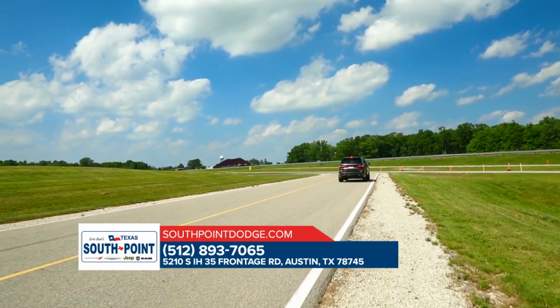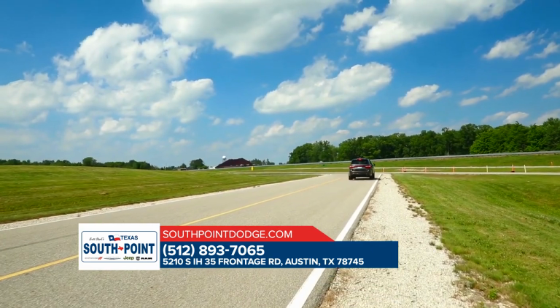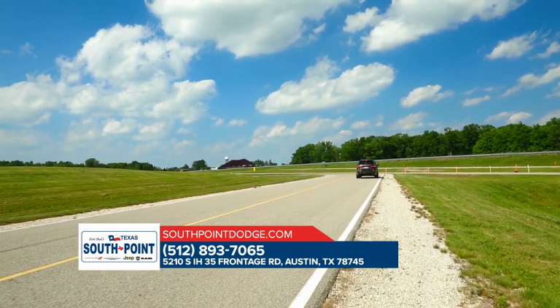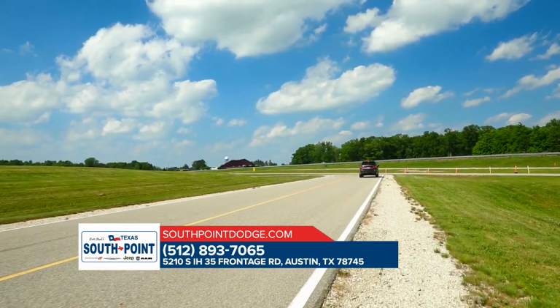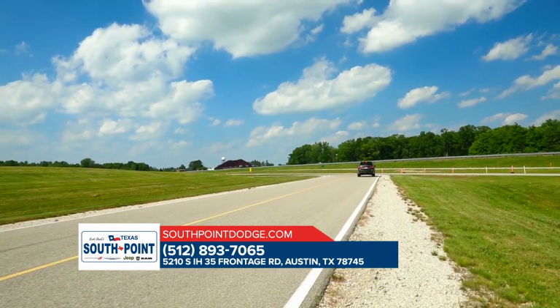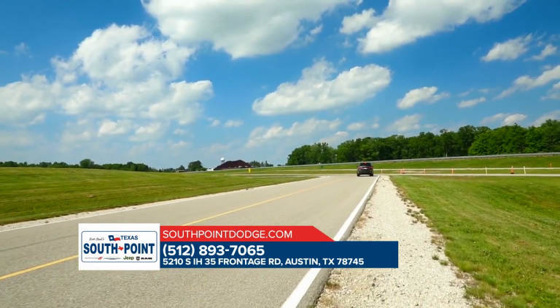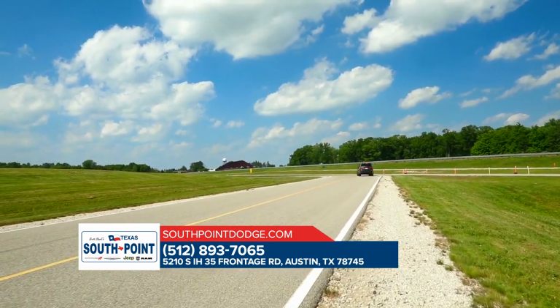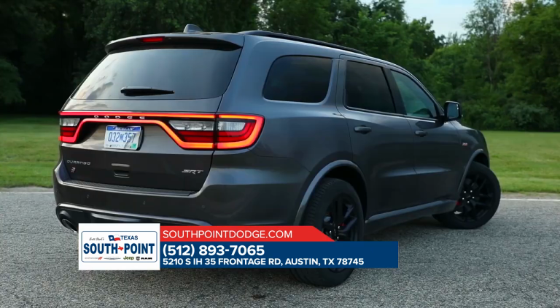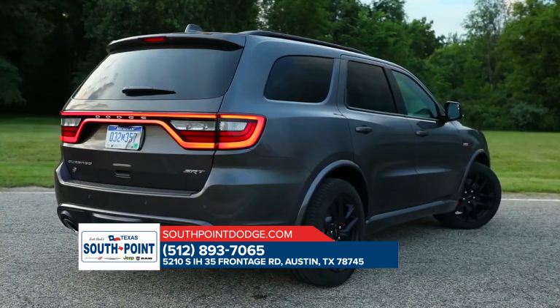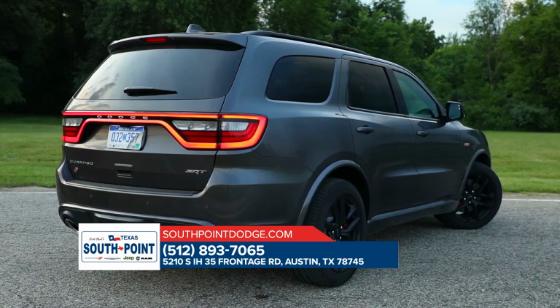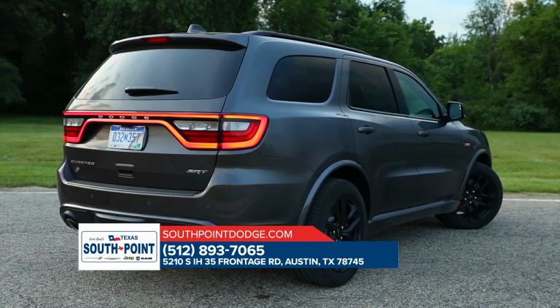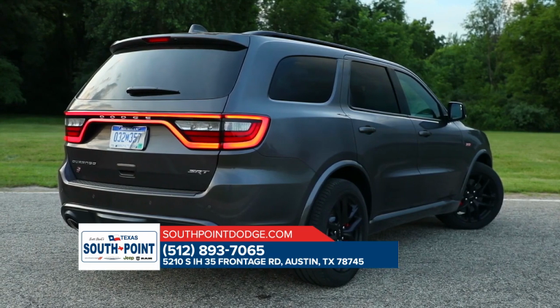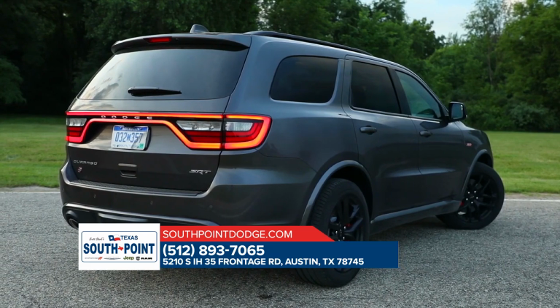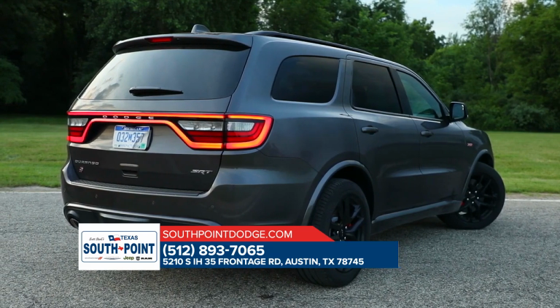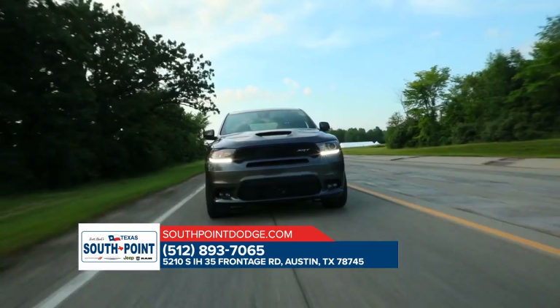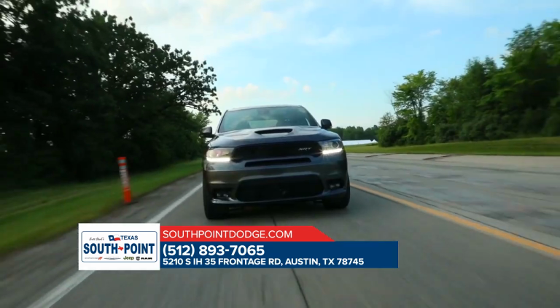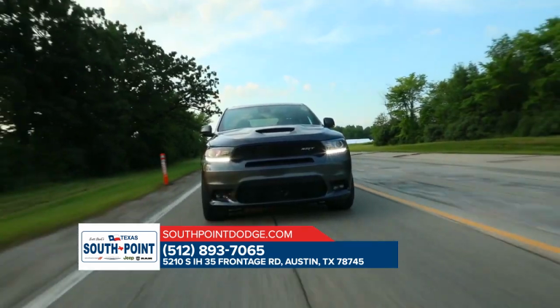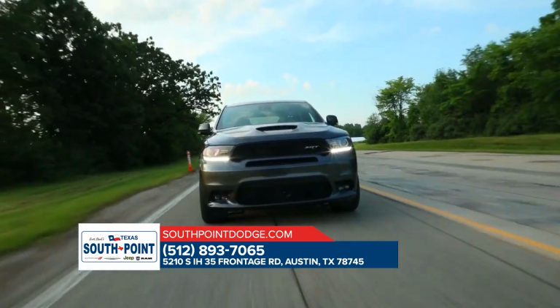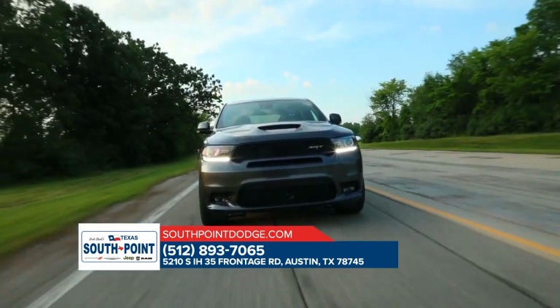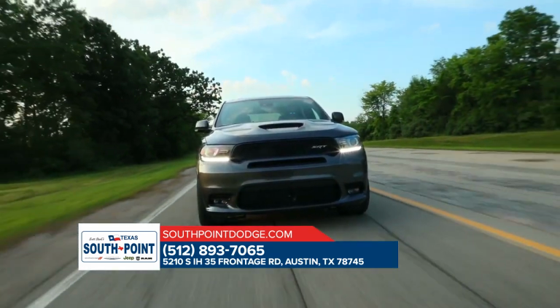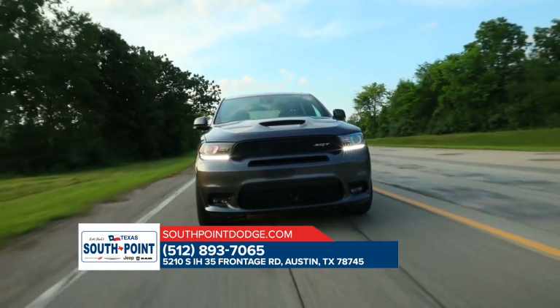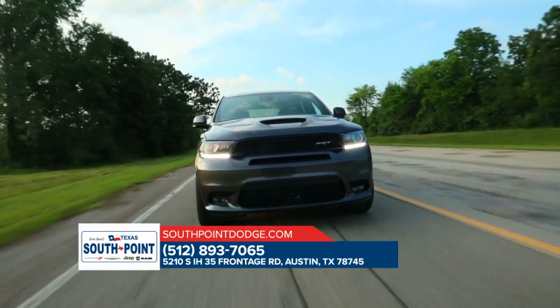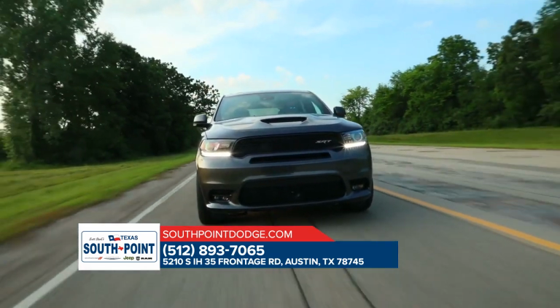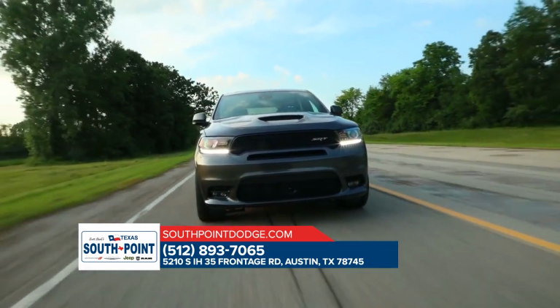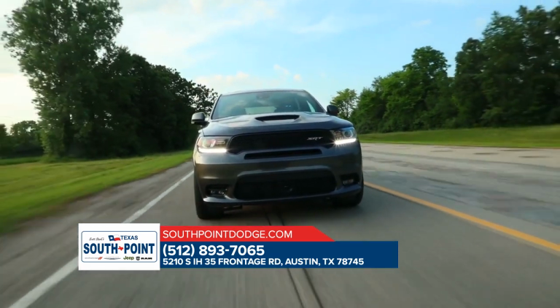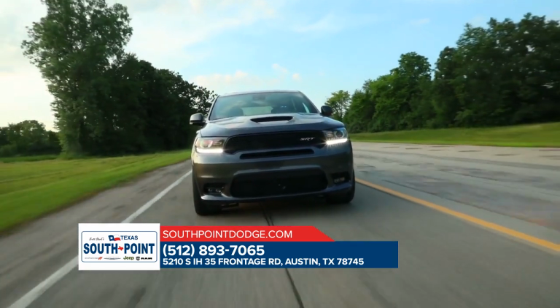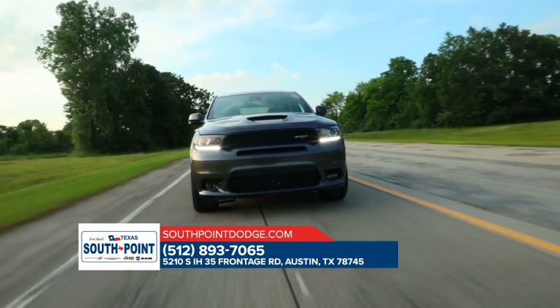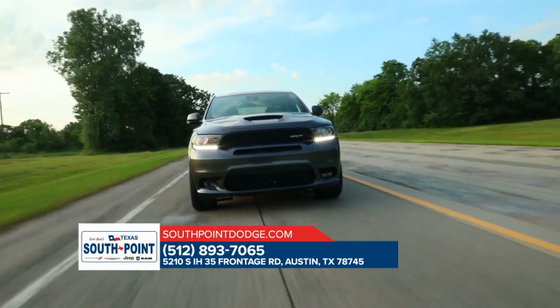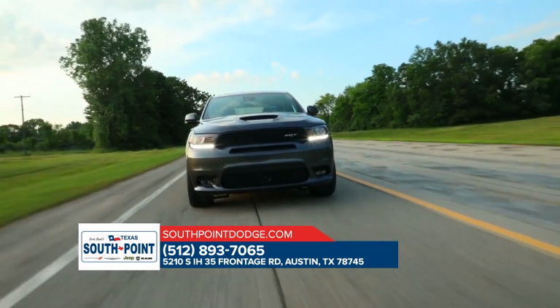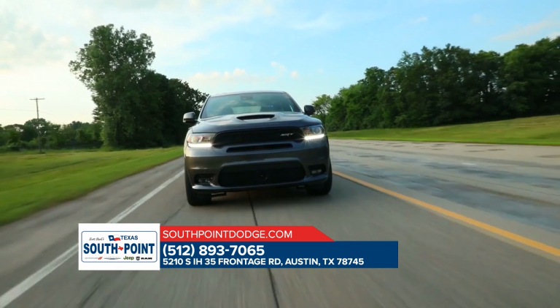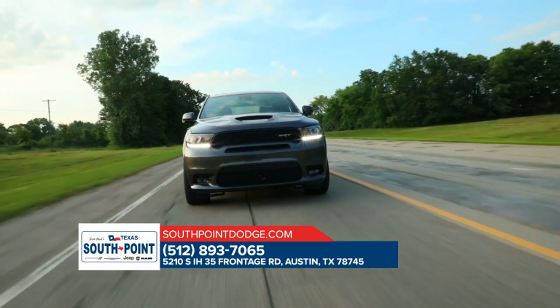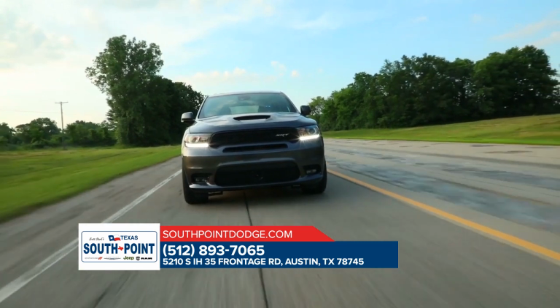Stake your claim with the signature LED racetrack tail lamp, available LED daytime running lamps, and 11 available exterior colors.